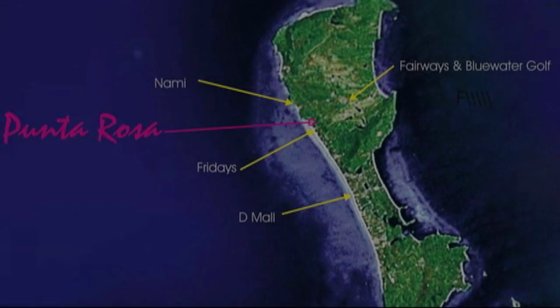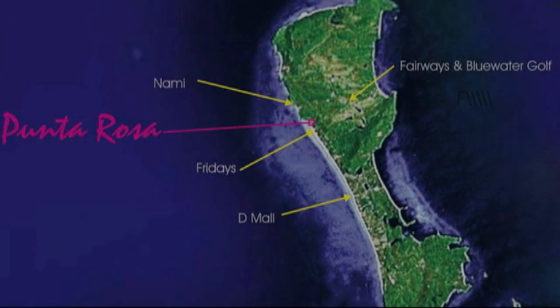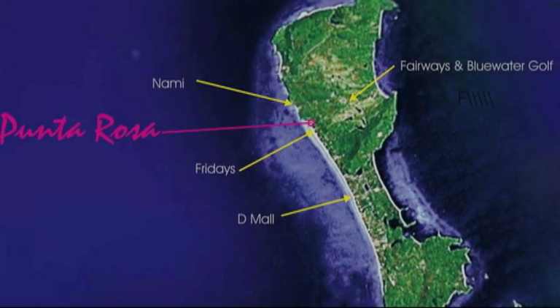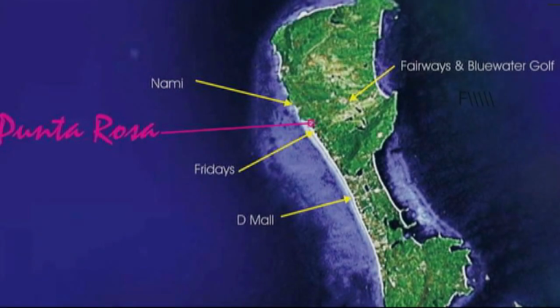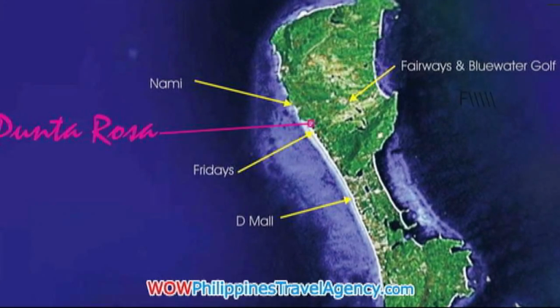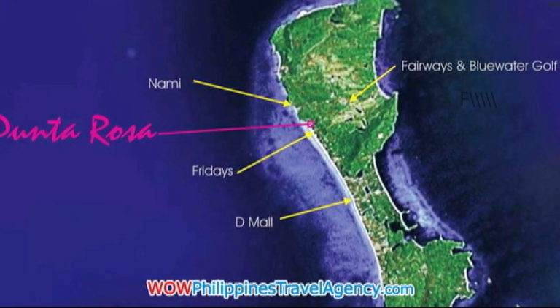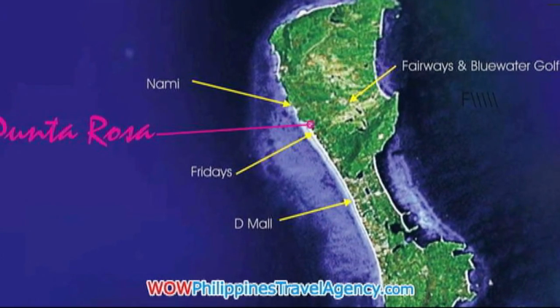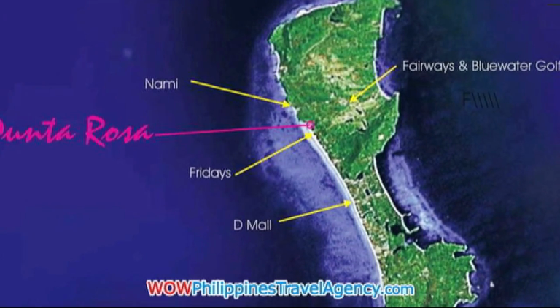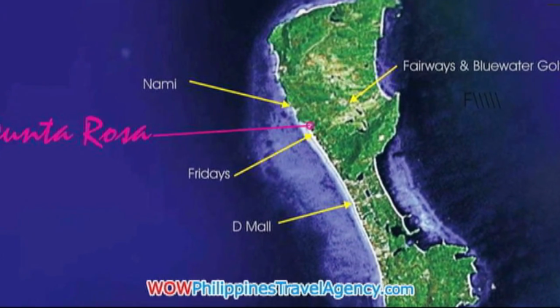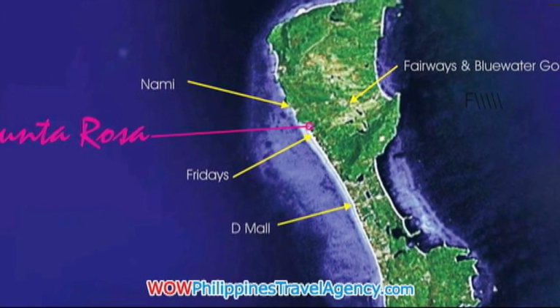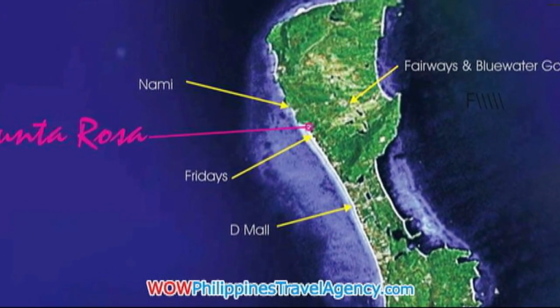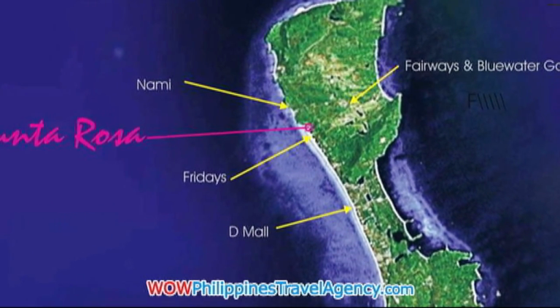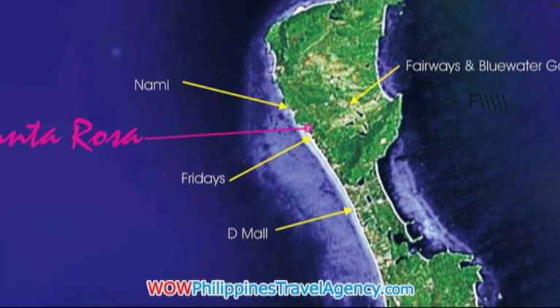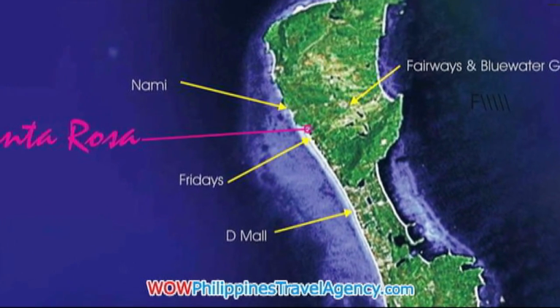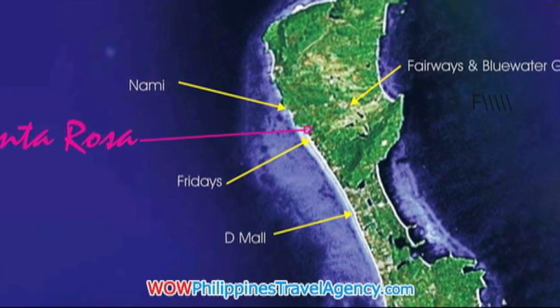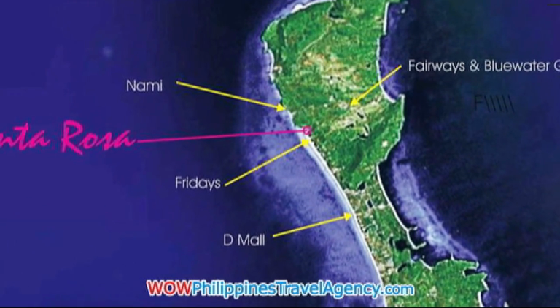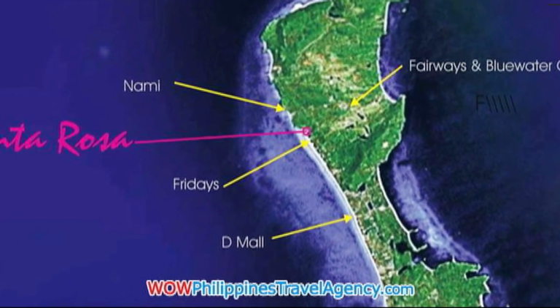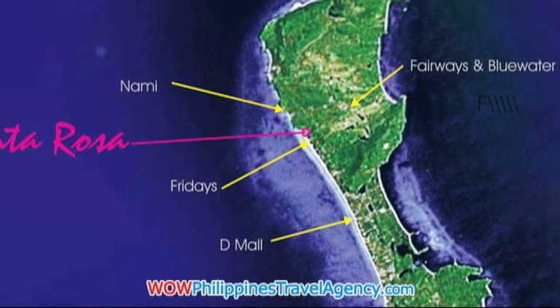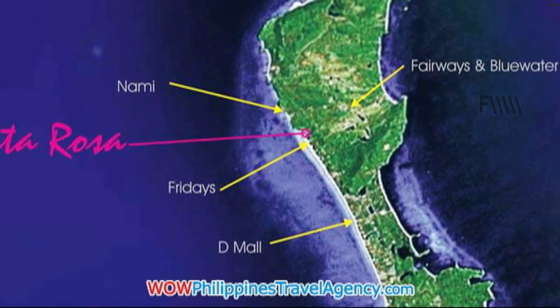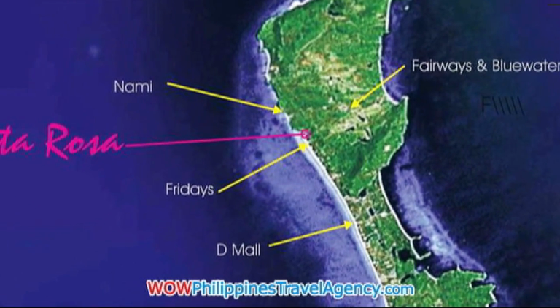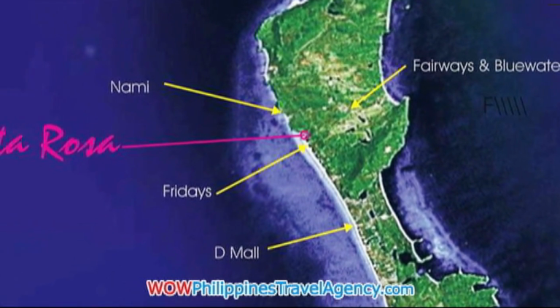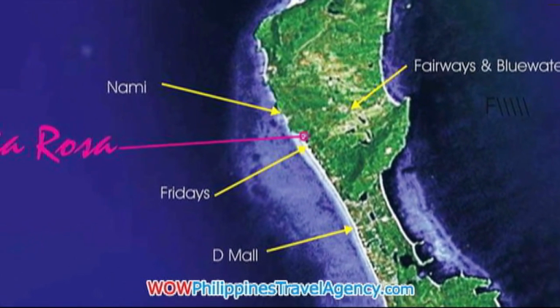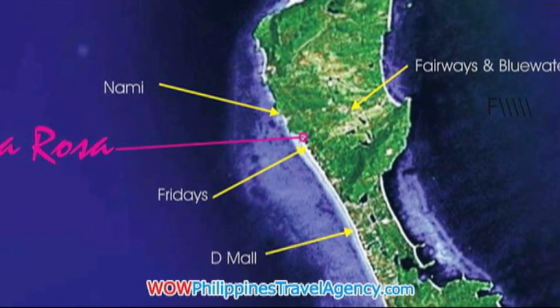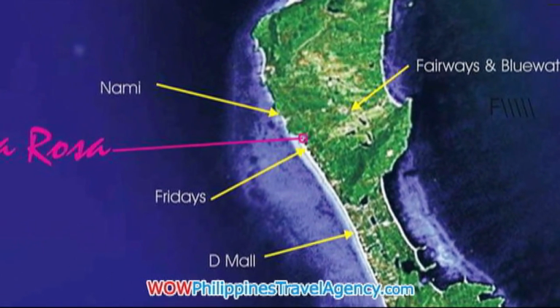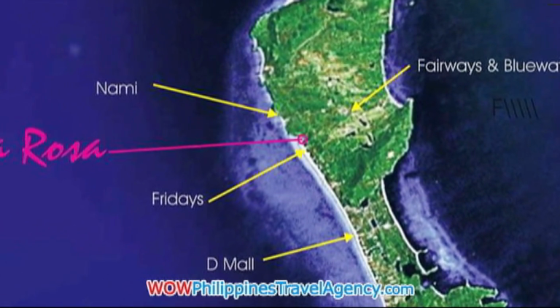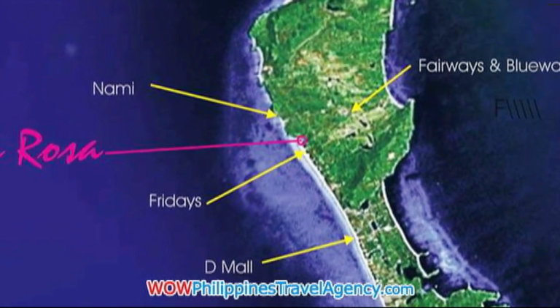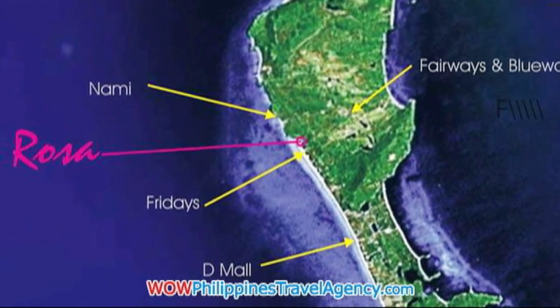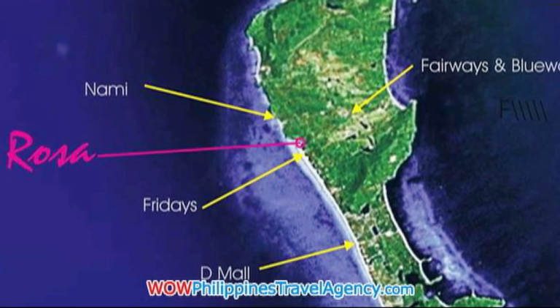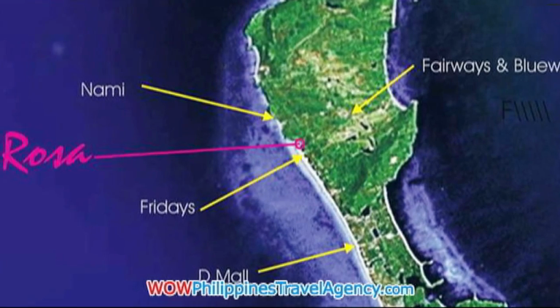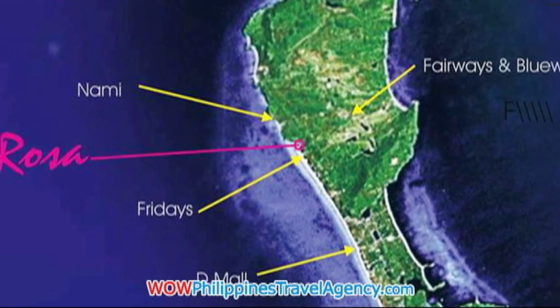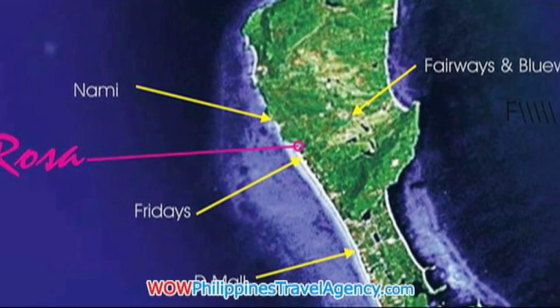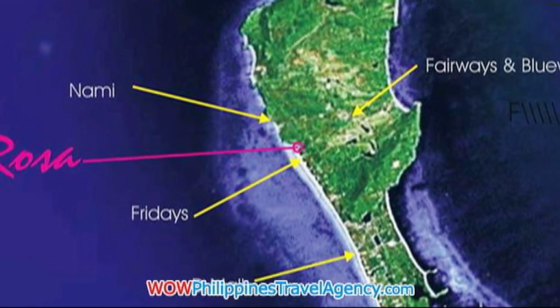Hi, Rick St. John with WOWPhilippinesTravelAgency.com. Today we're going to be looking at the Punta Rosa Boracay Hotel.